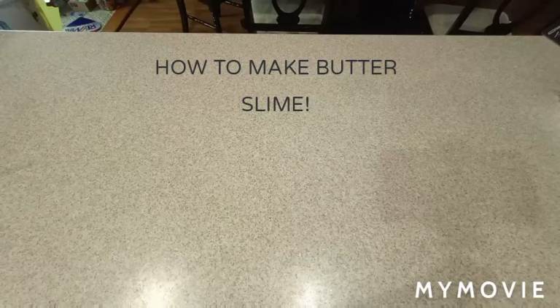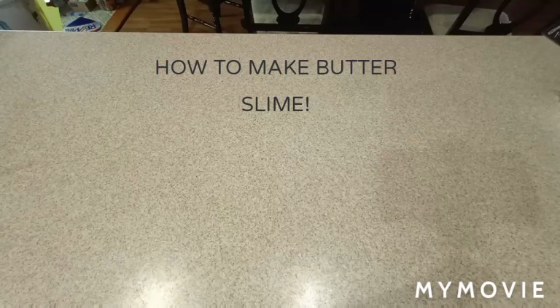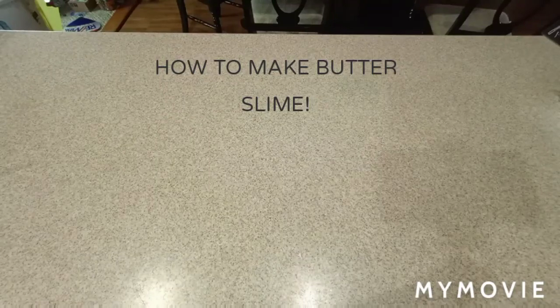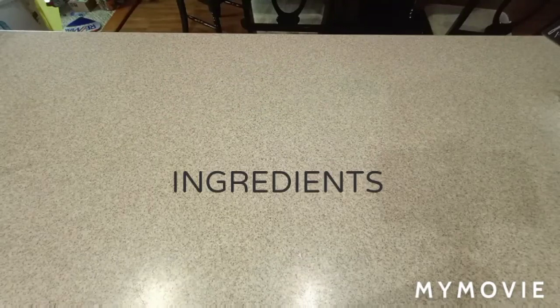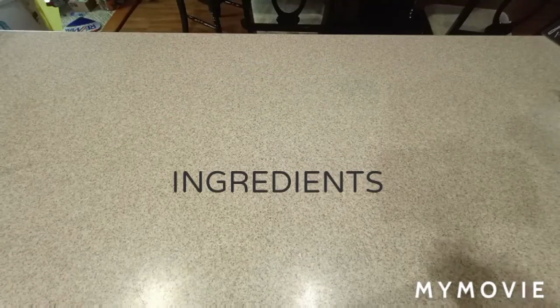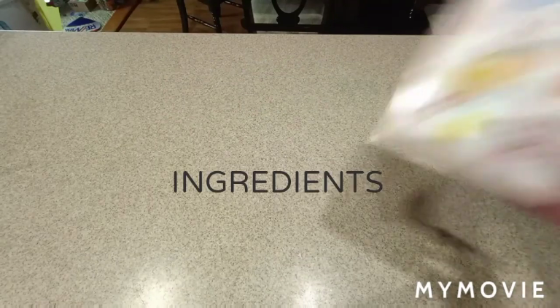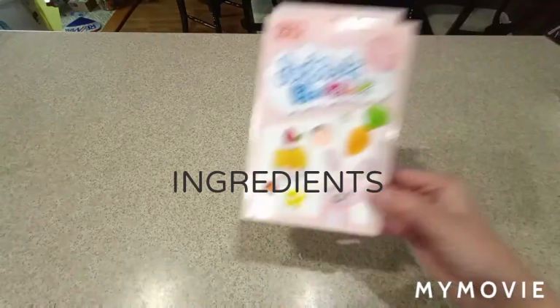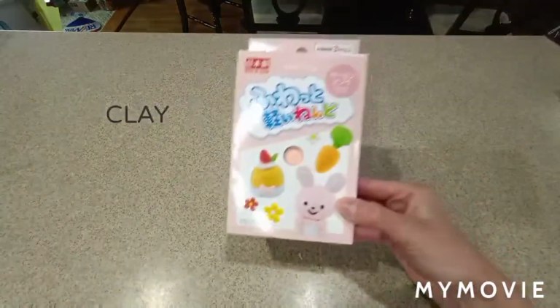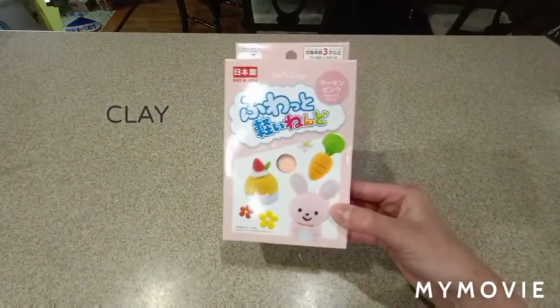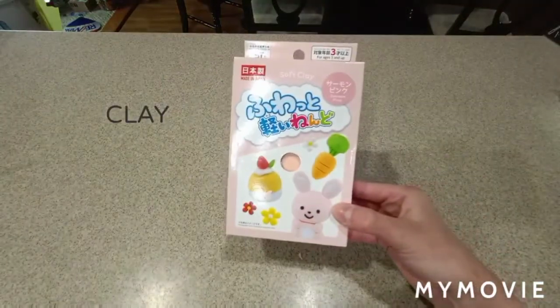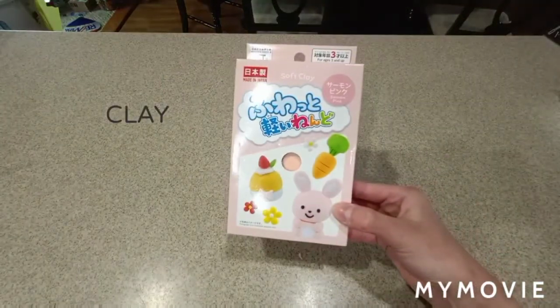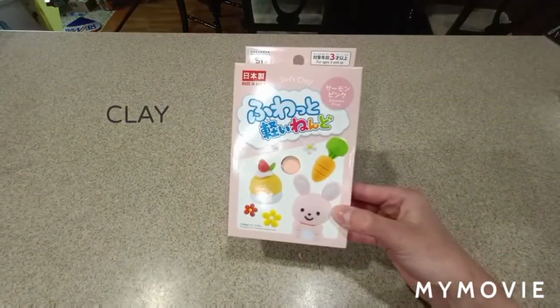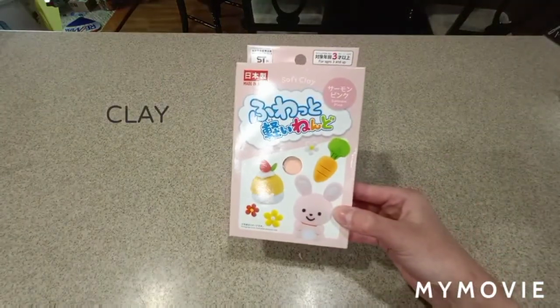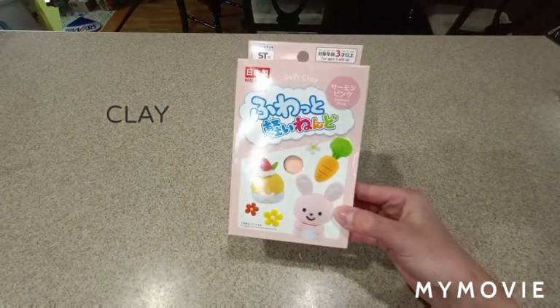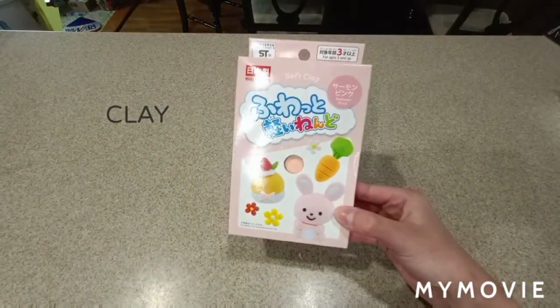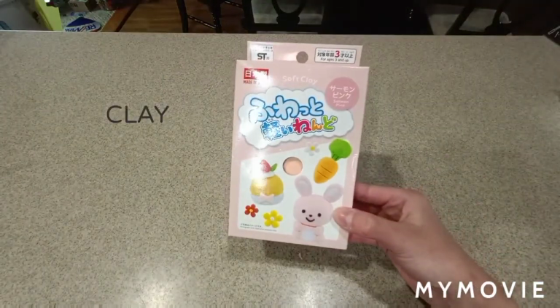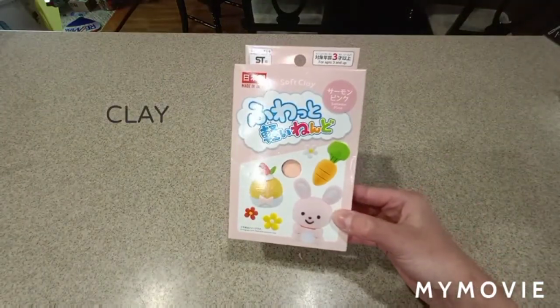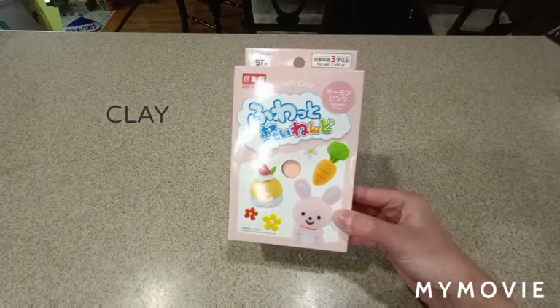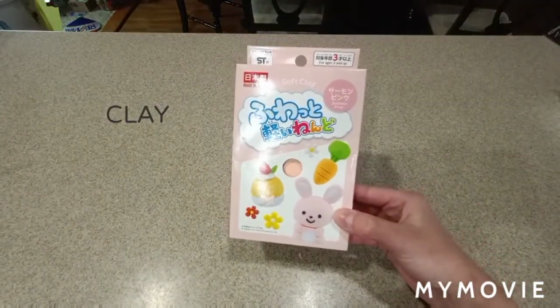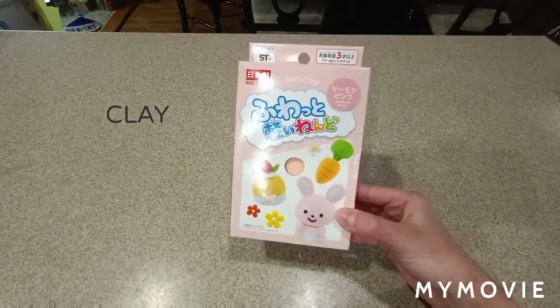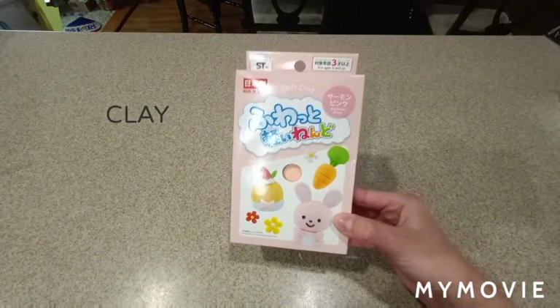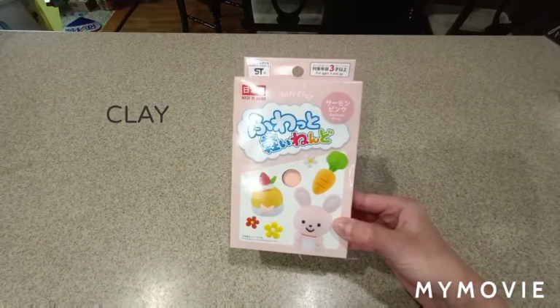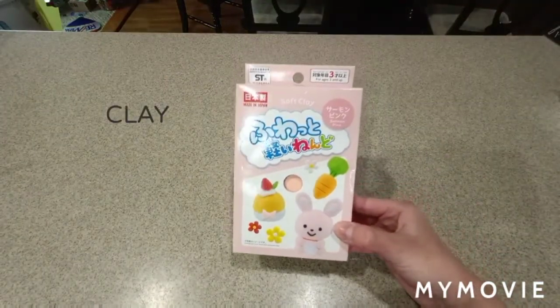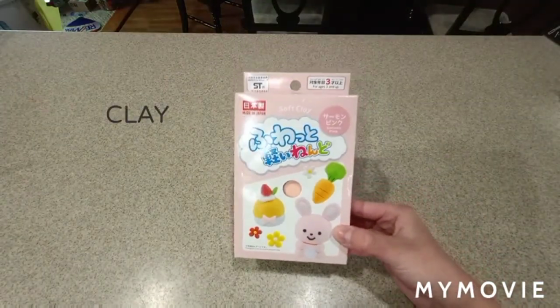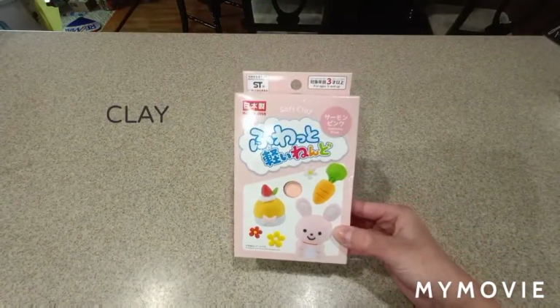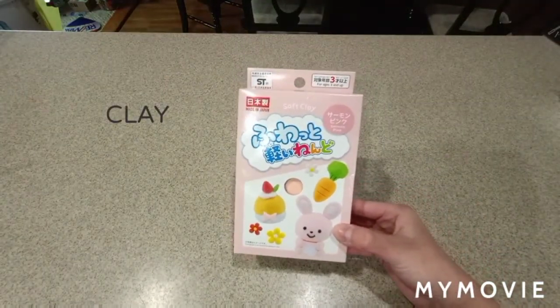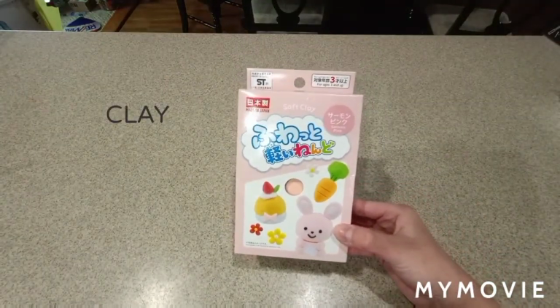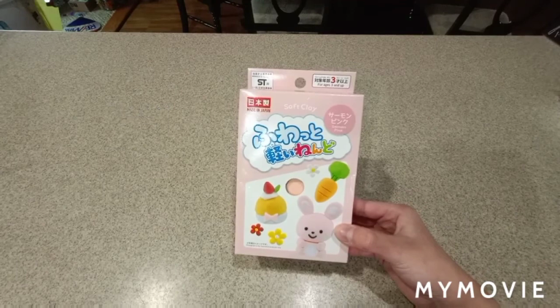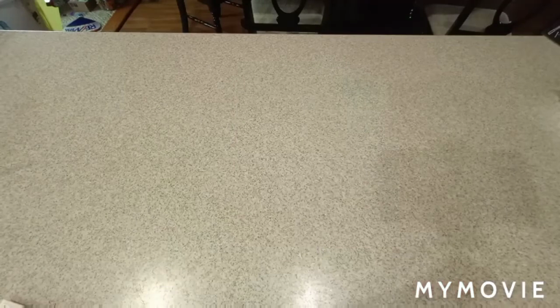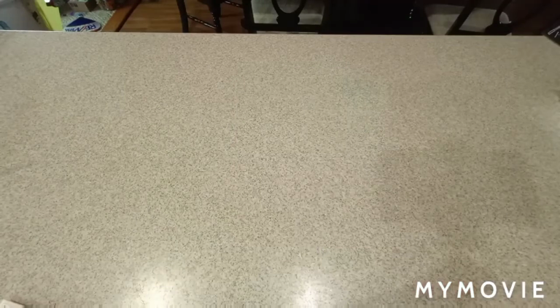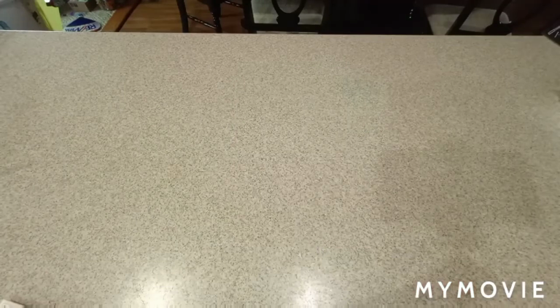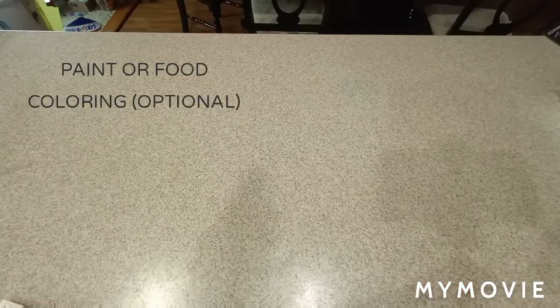What's up guys, welcome back or welcome to my channel. Today I'm going to be showing you how to make butter slime, and the first ingredient you're going to need is clay.